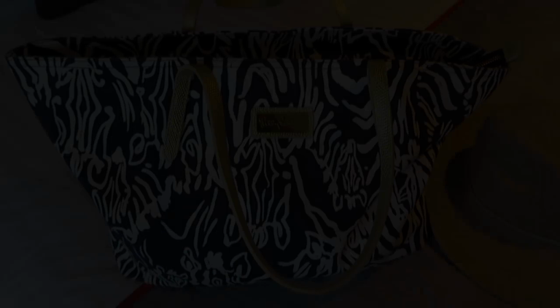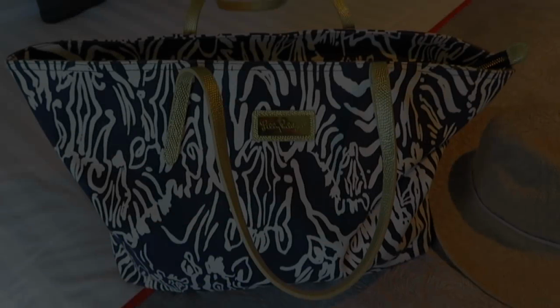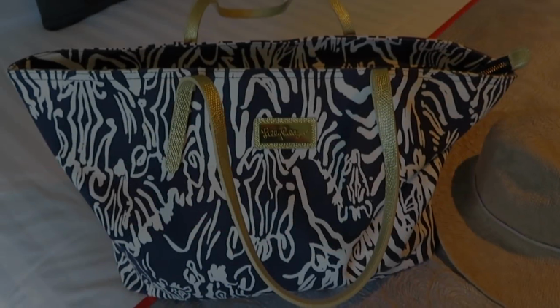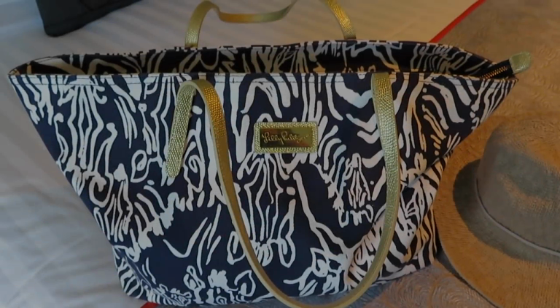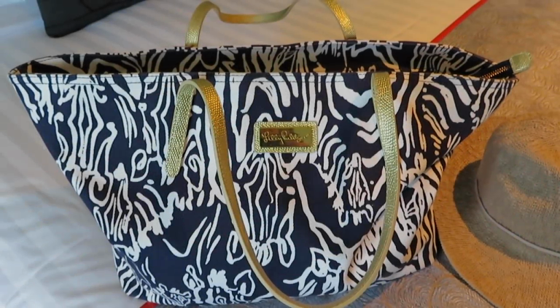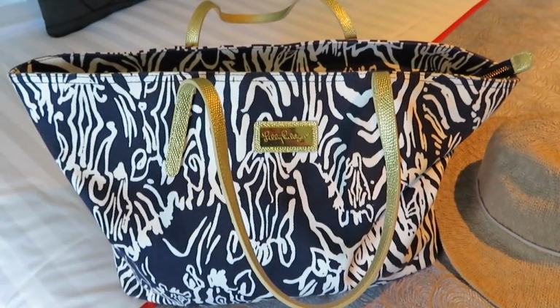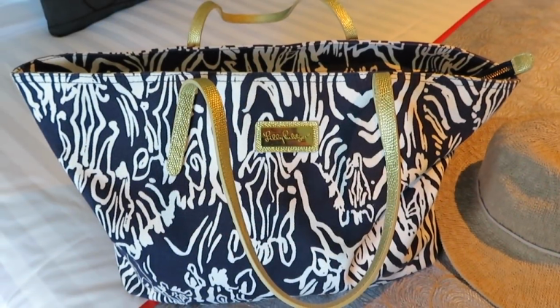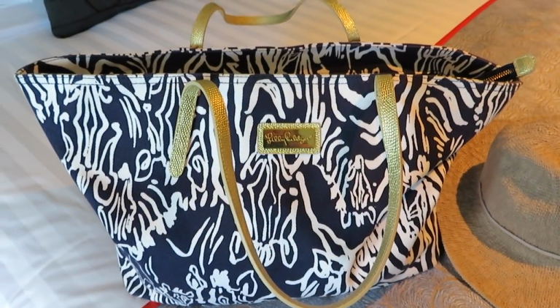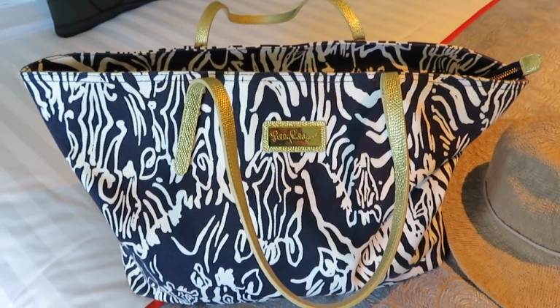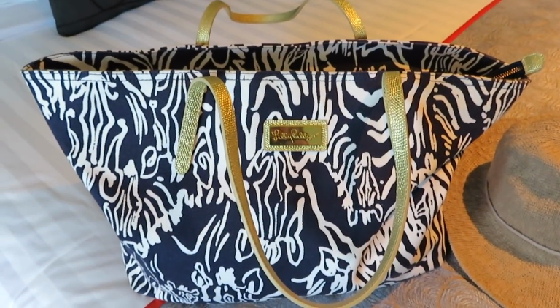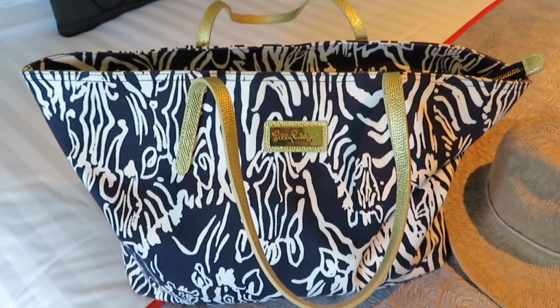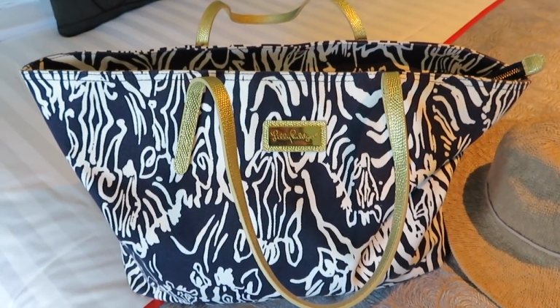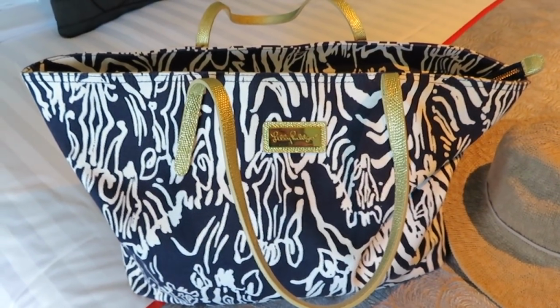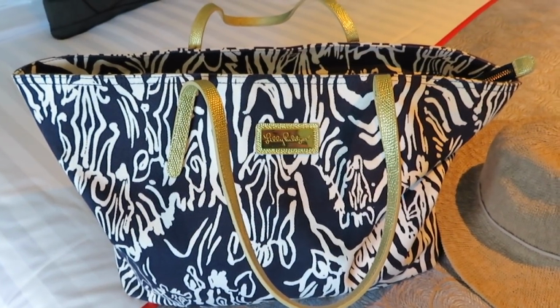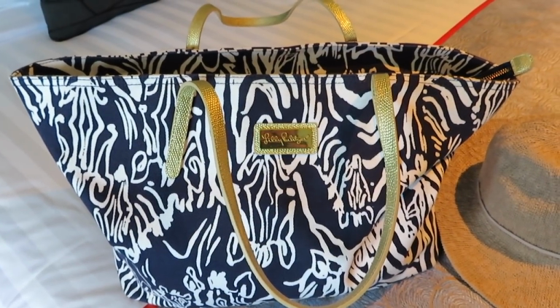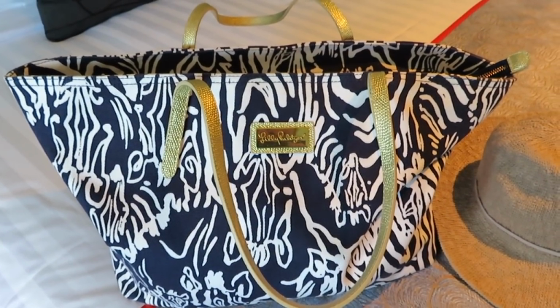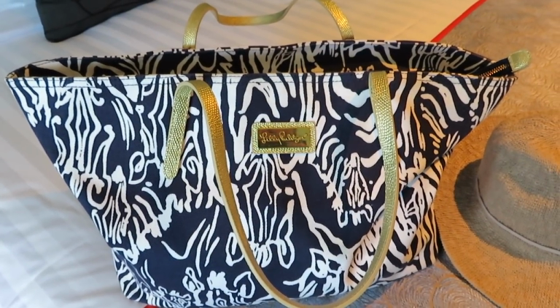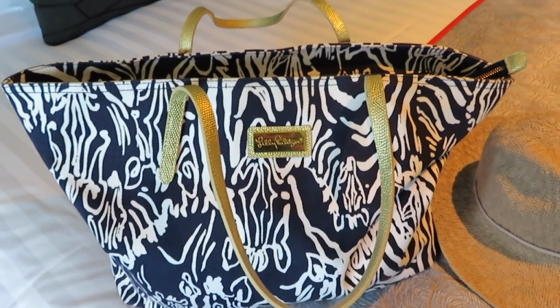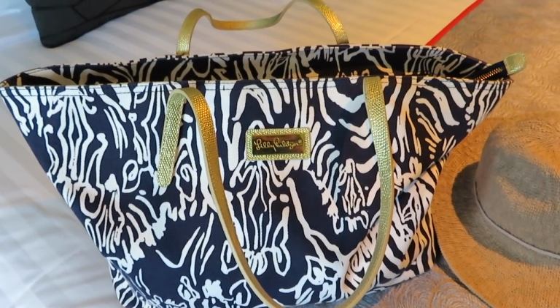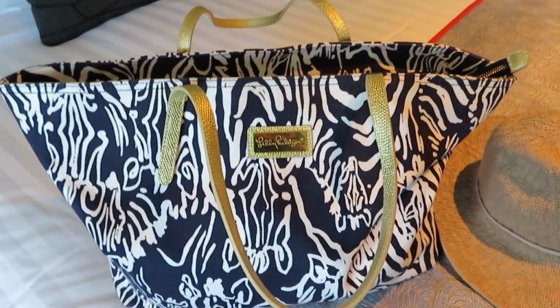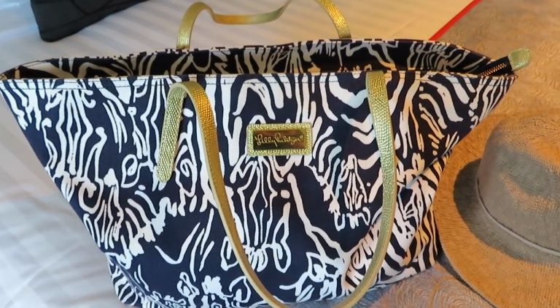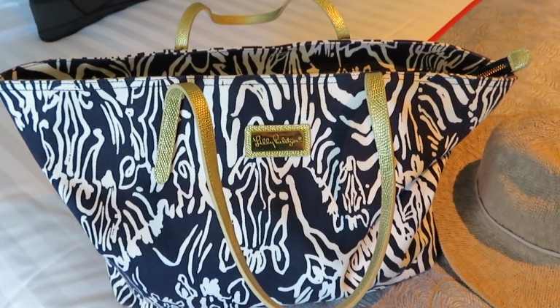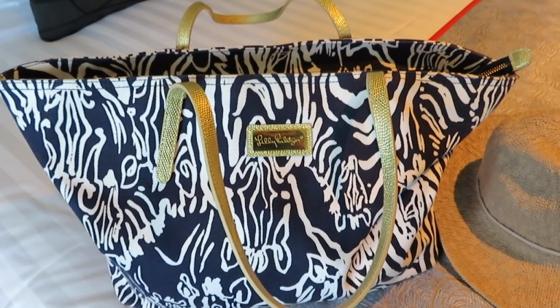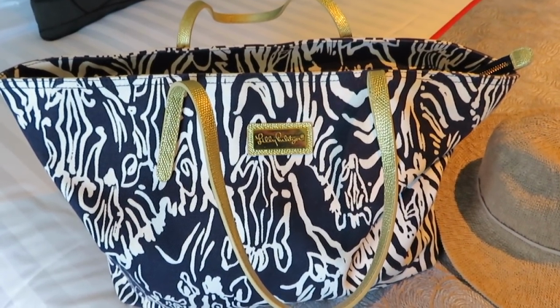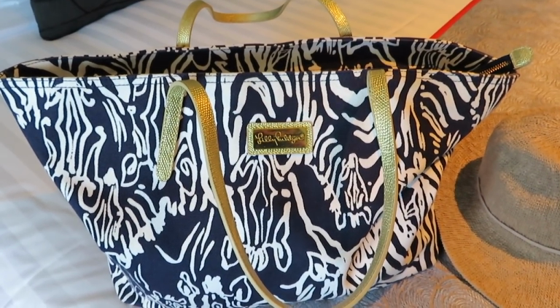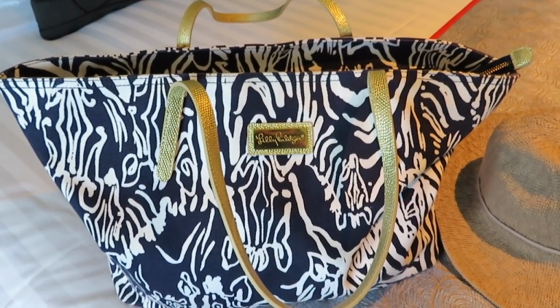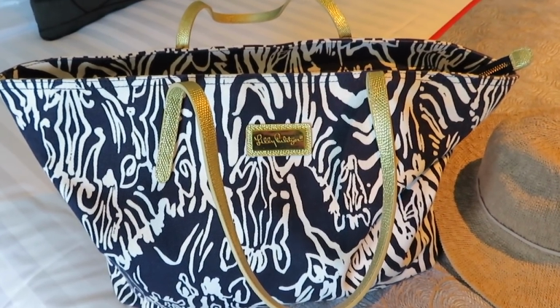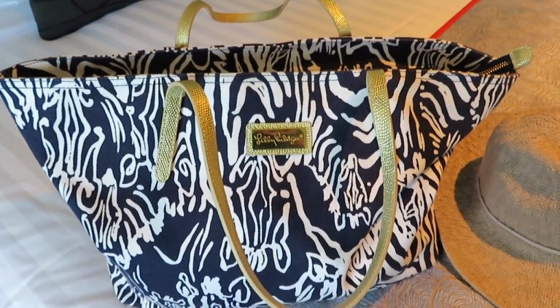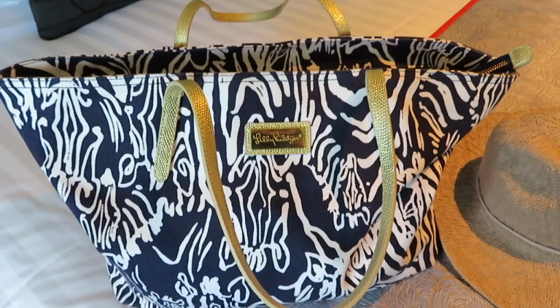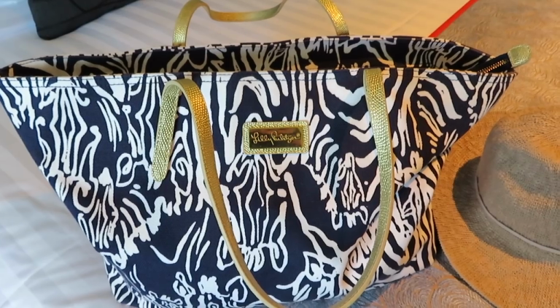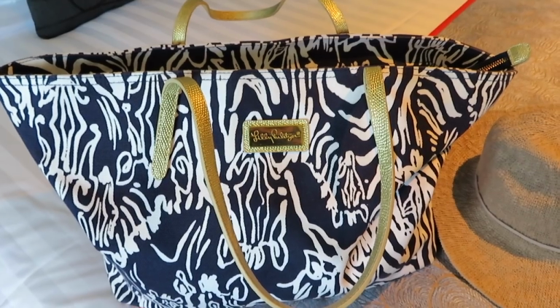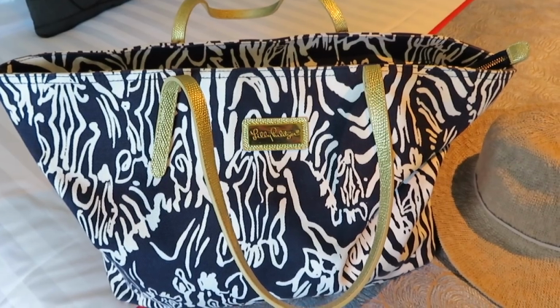I thought I would do a what's in my beach bag. I'm not sure if I've ever done one or it's been years.